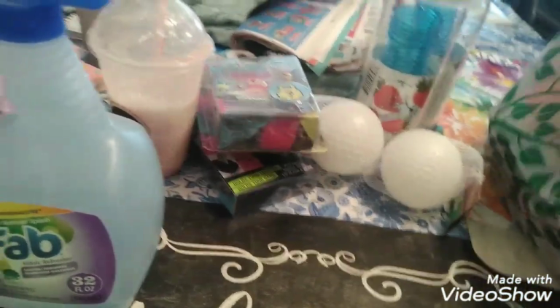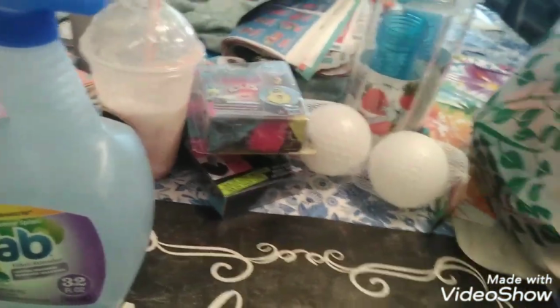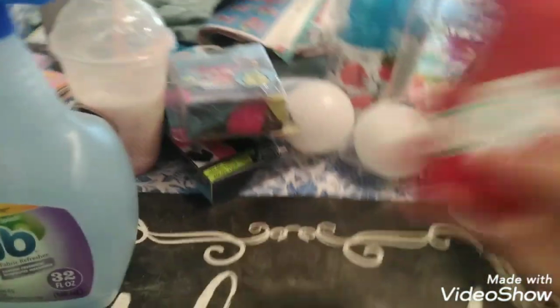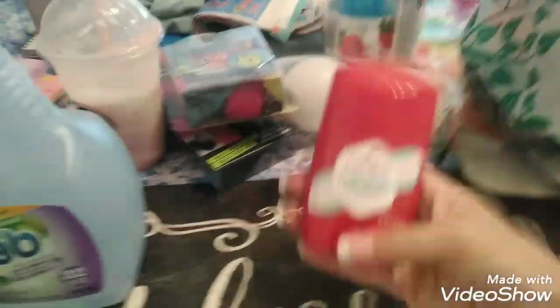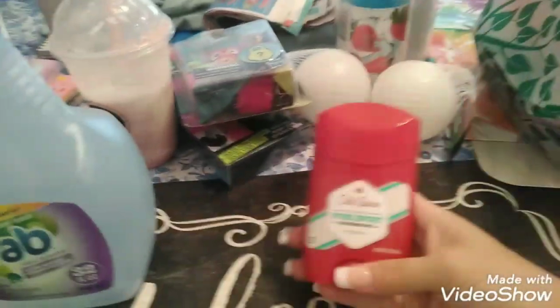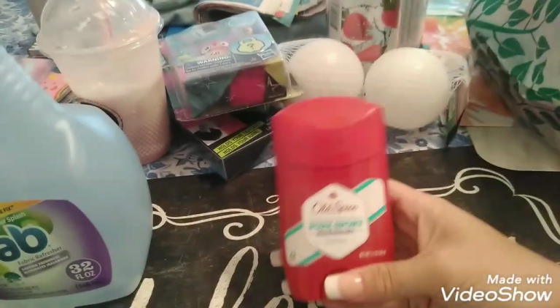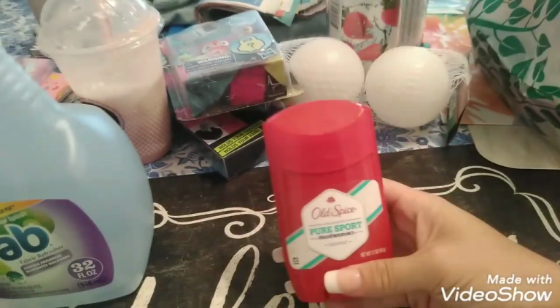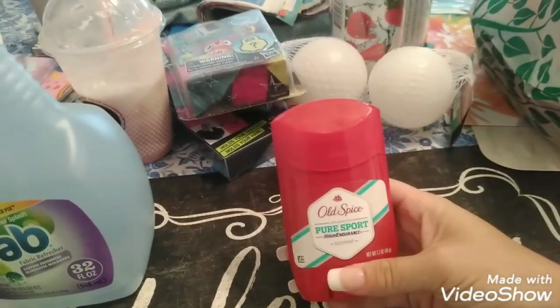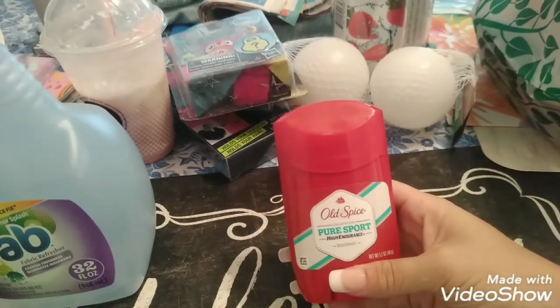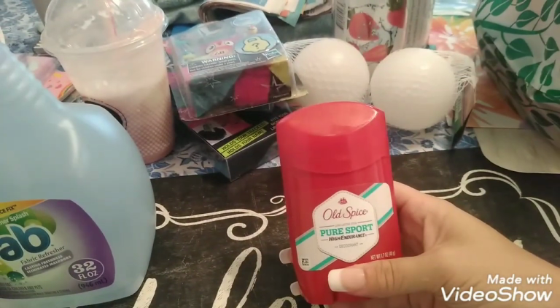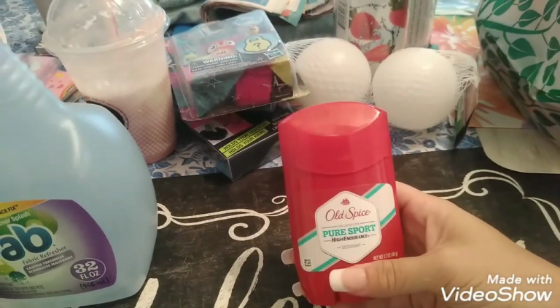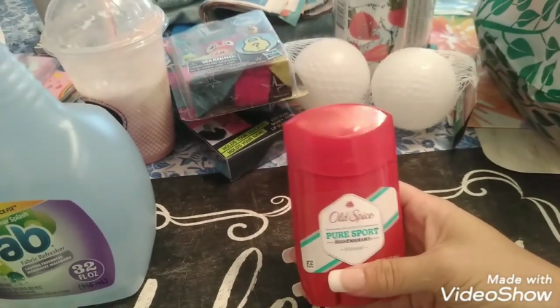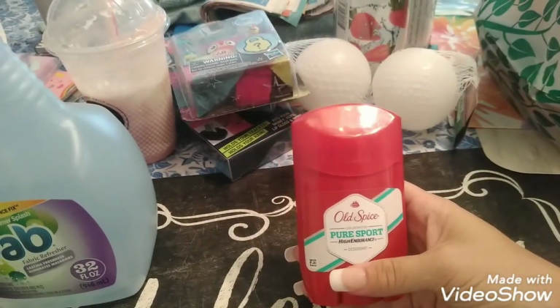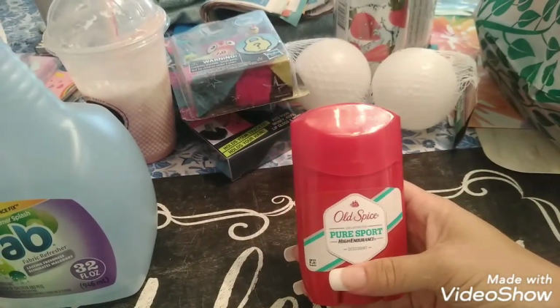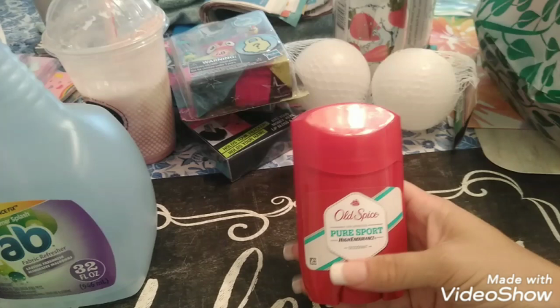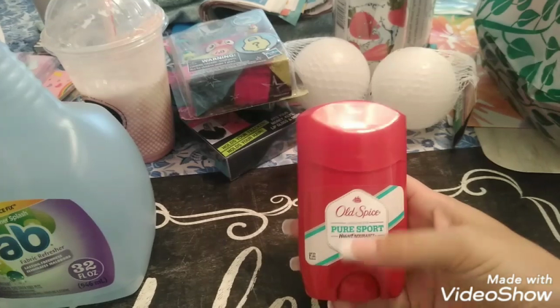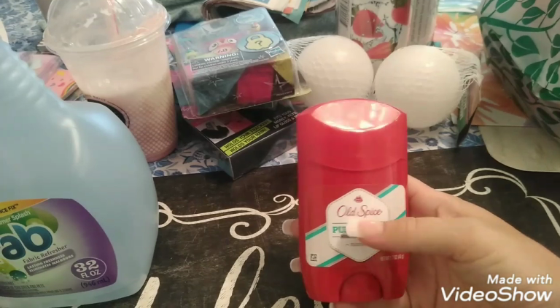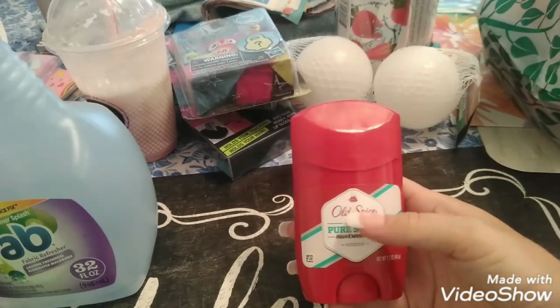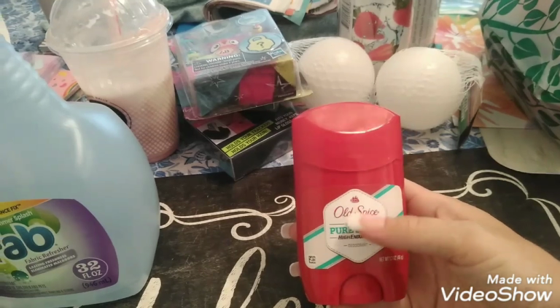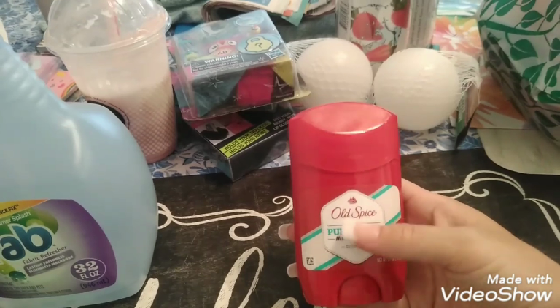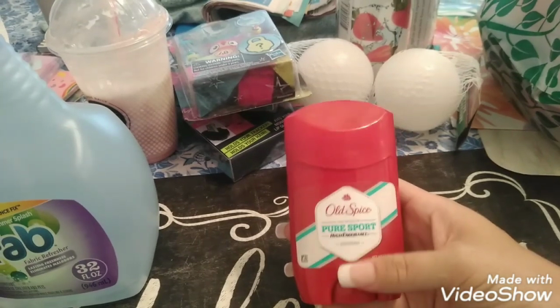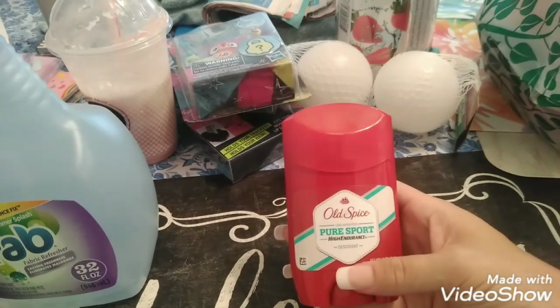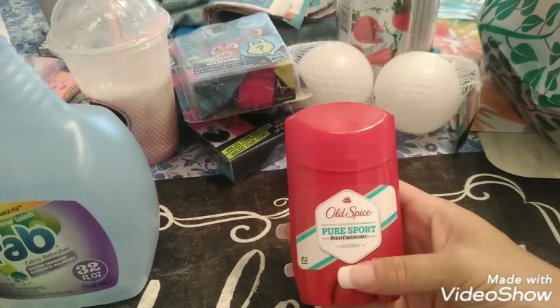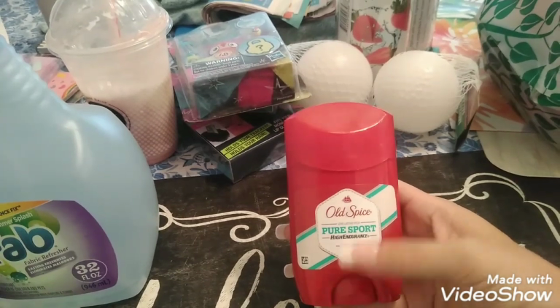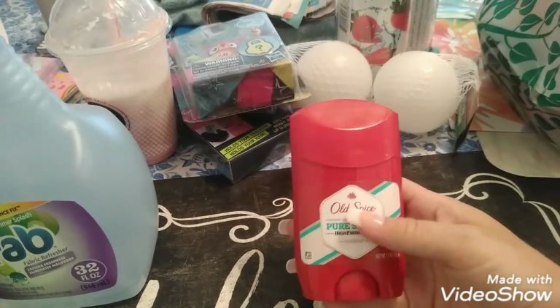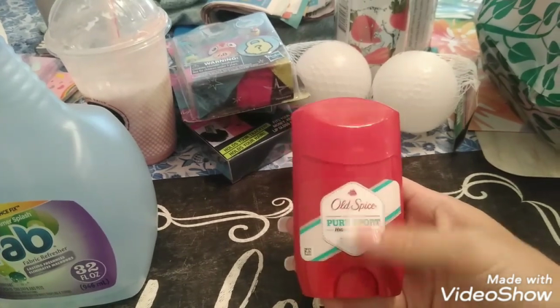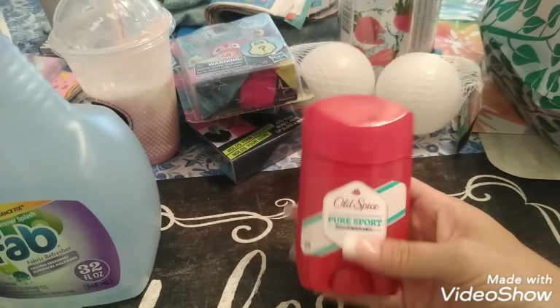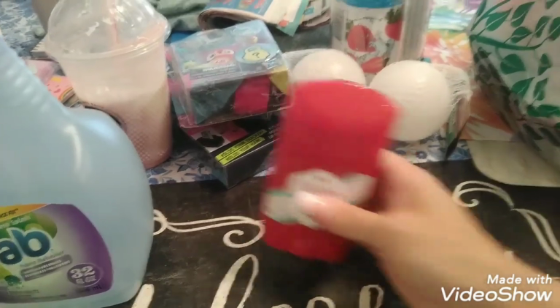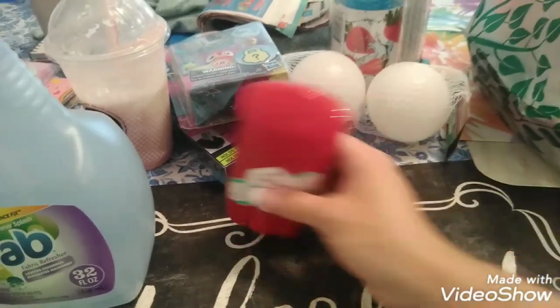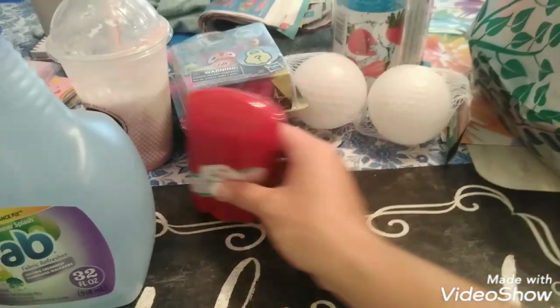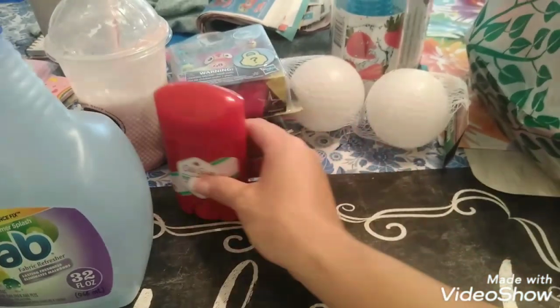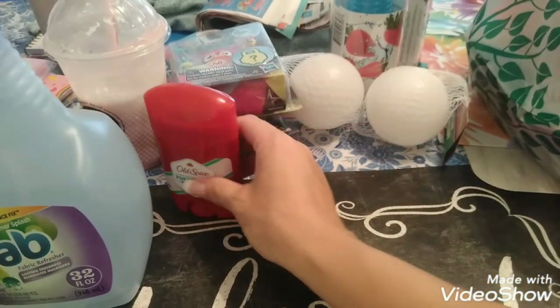My husband needed another deodorant. He likes Old Spice, so I got him another deodorant.